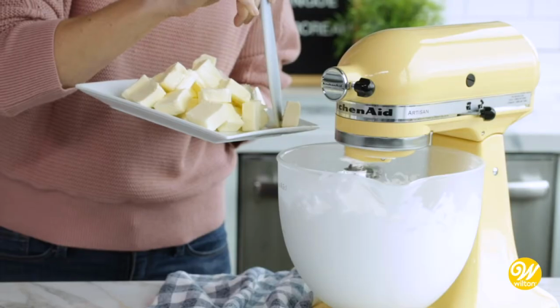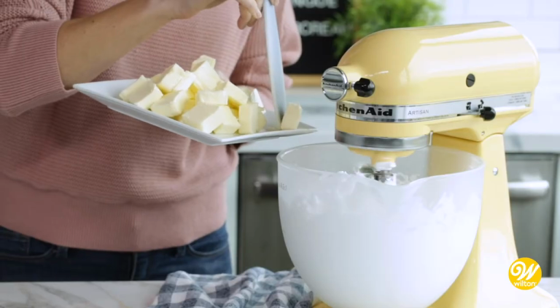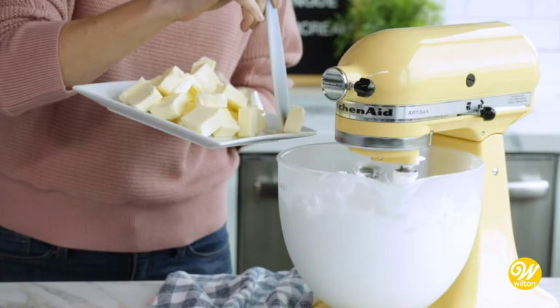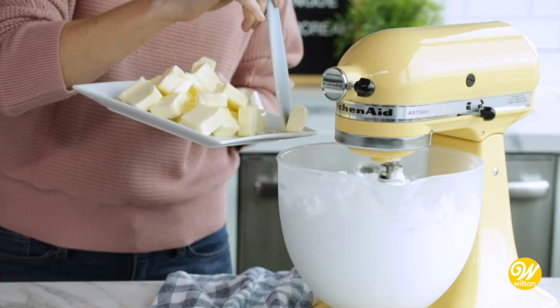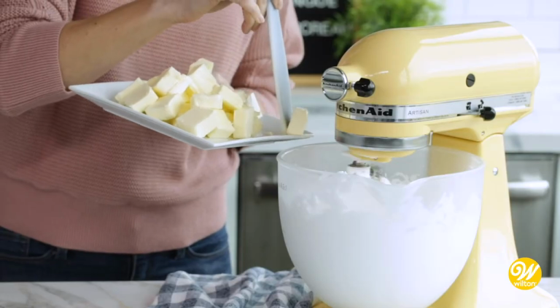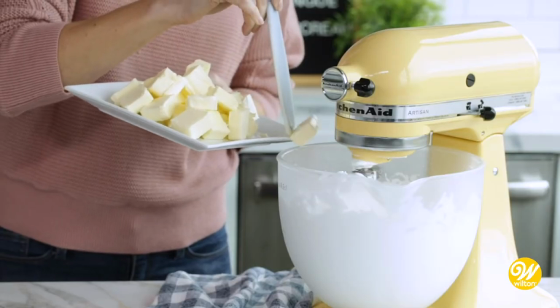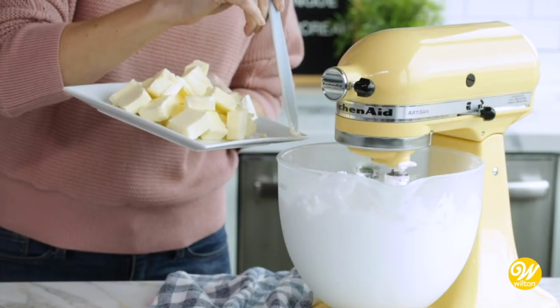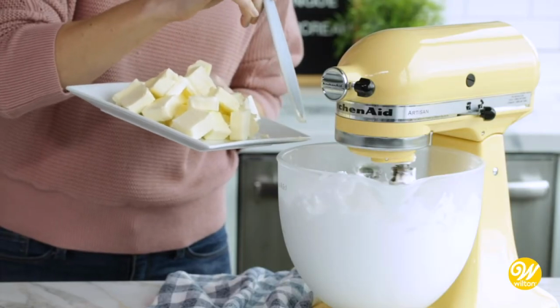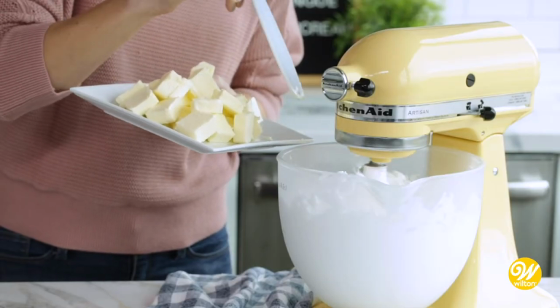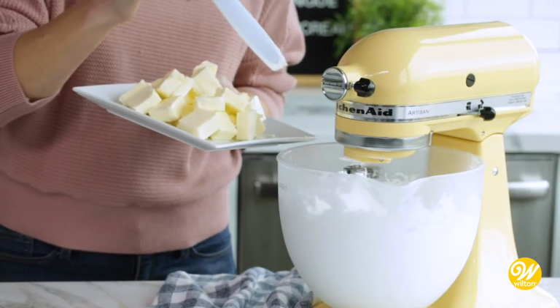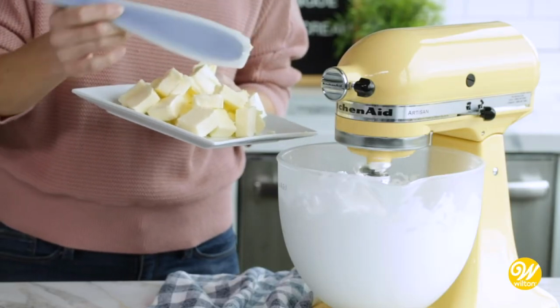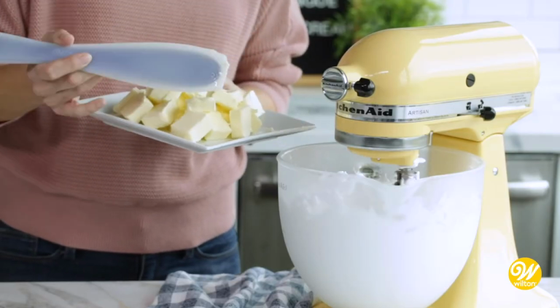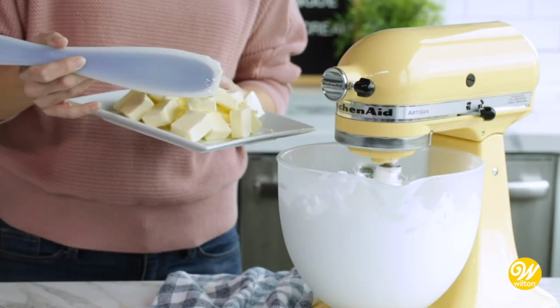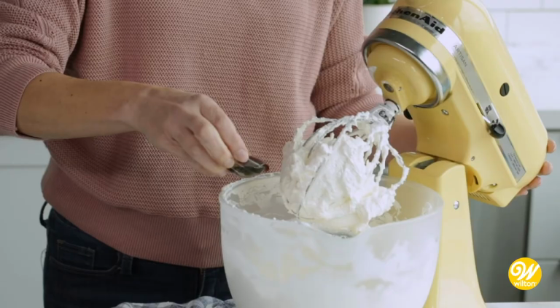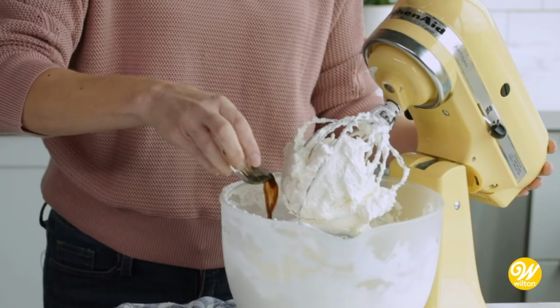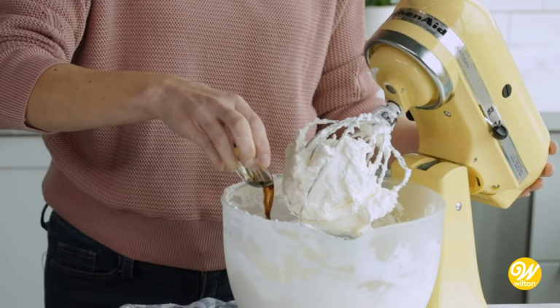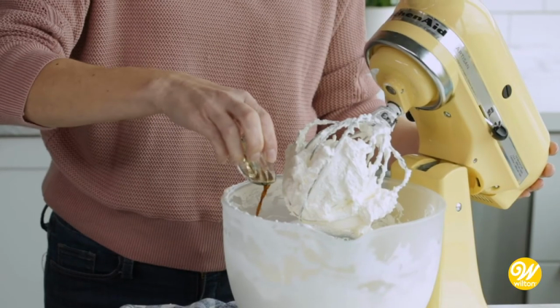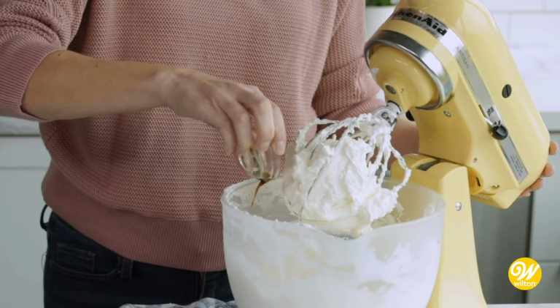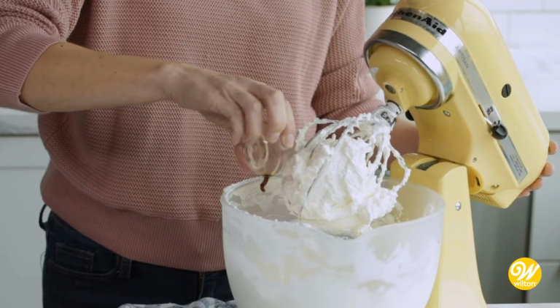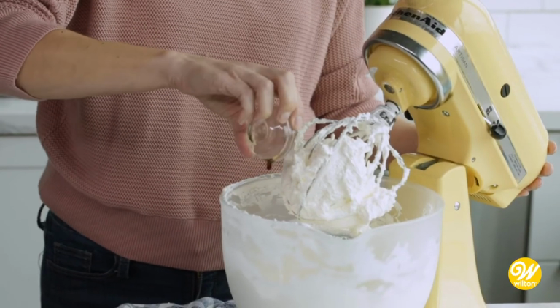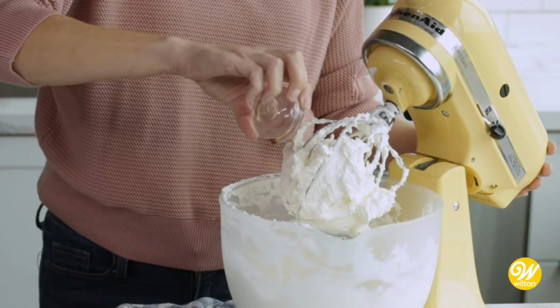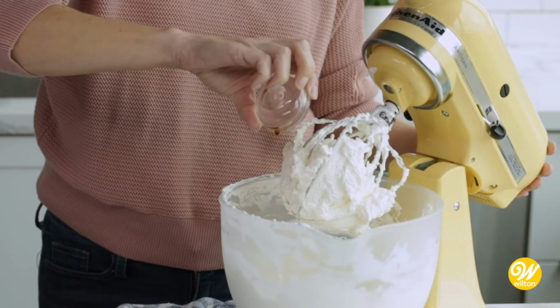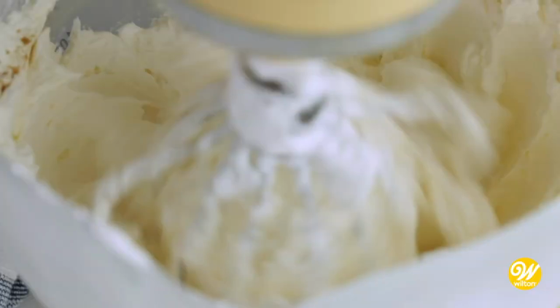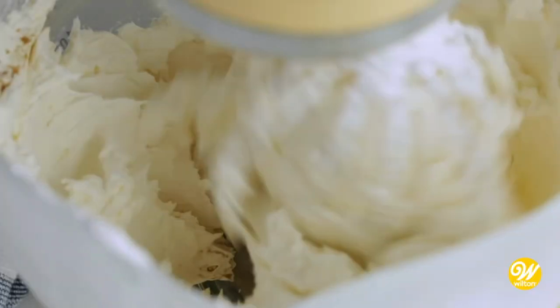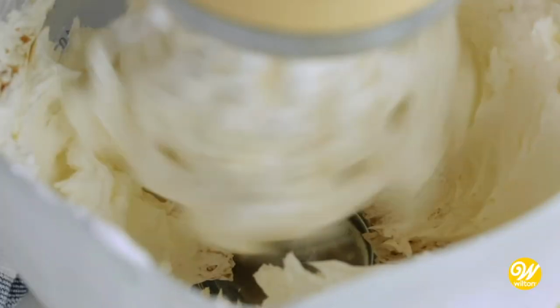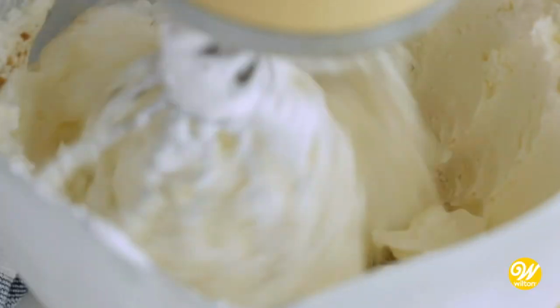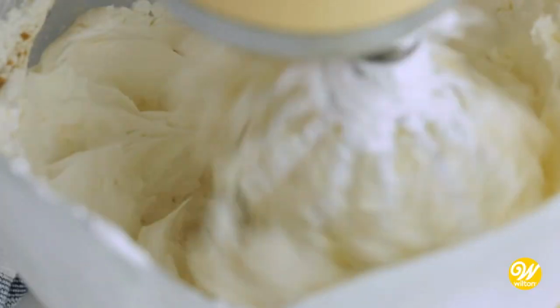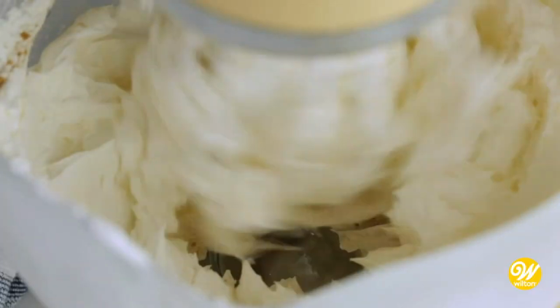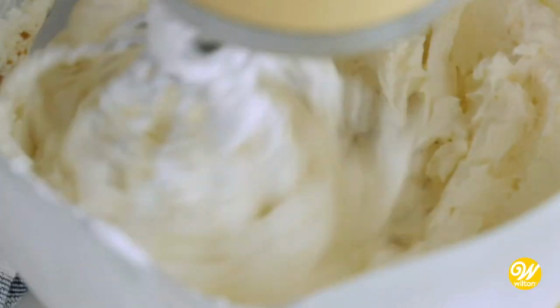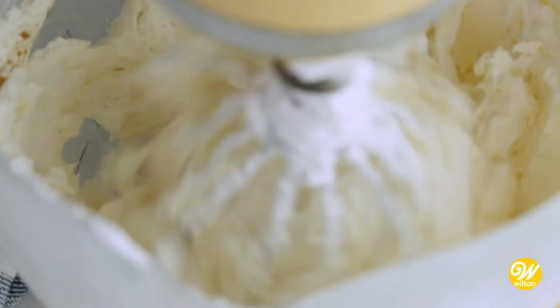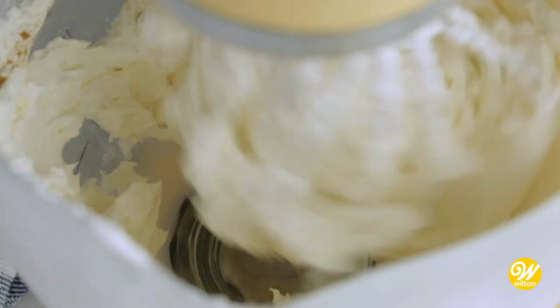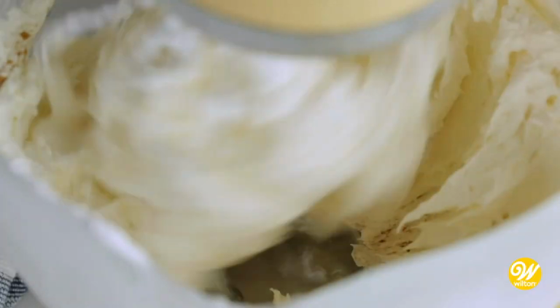Gradually add your butter one tablespoon at a time. Add two teaspoons of vanilla, mix for another minute or two, and we're done.